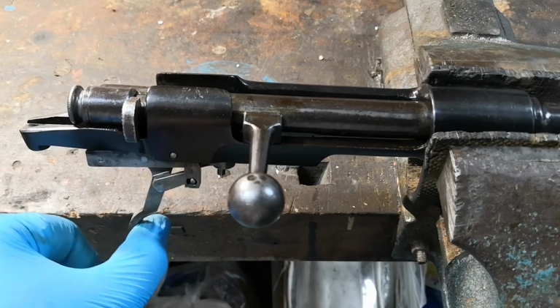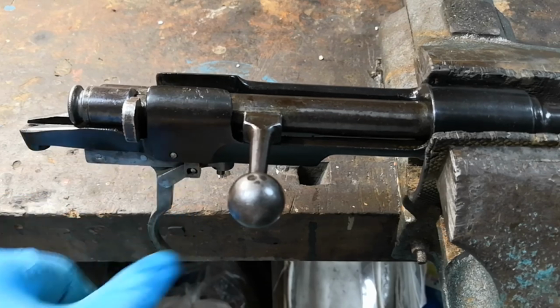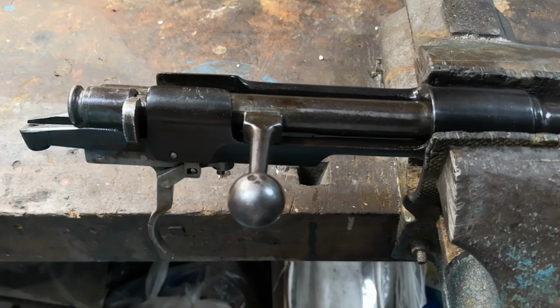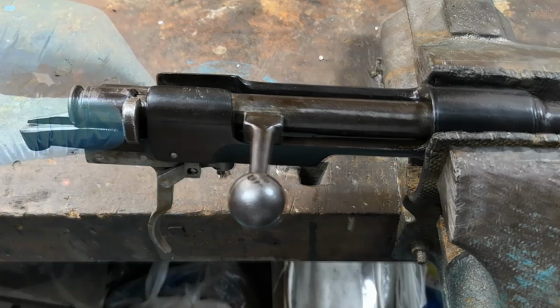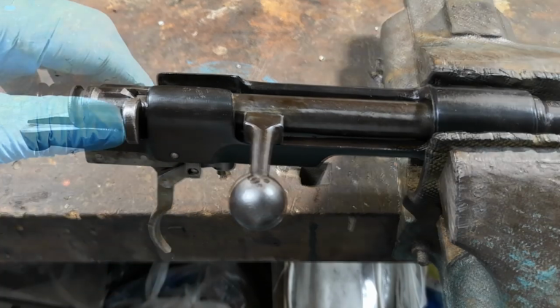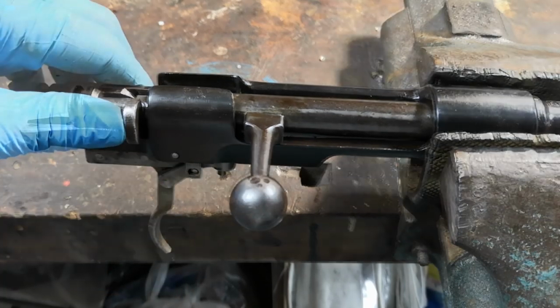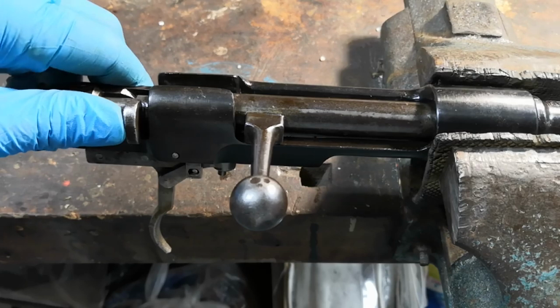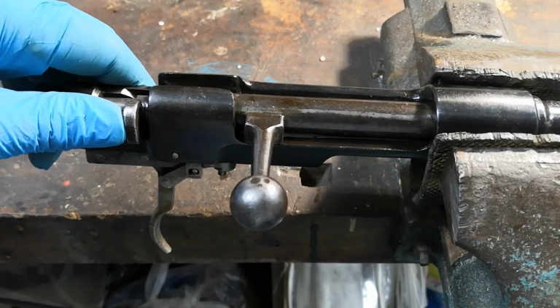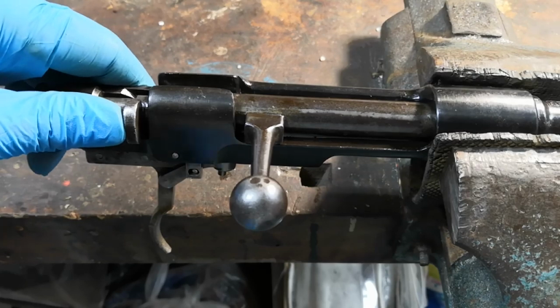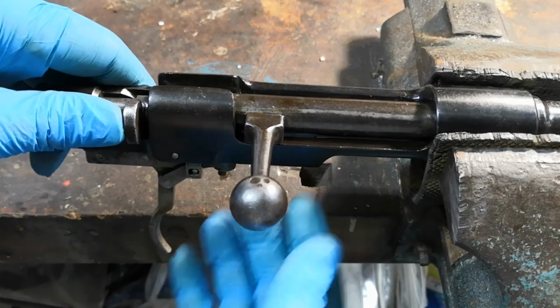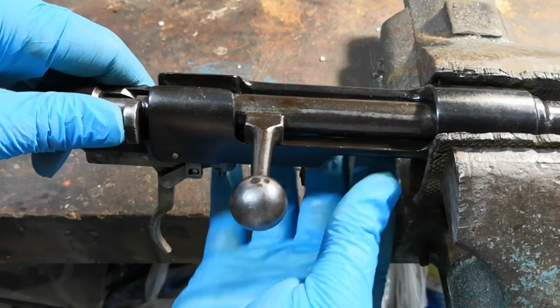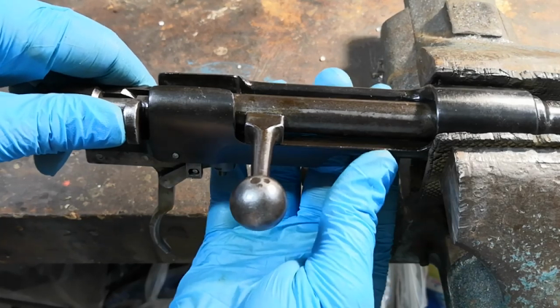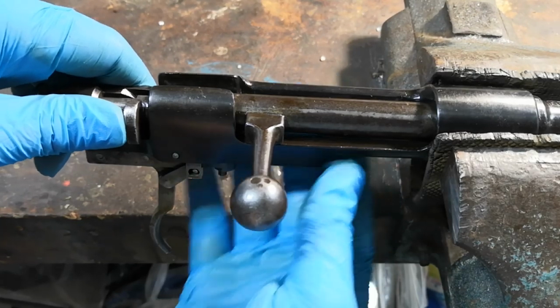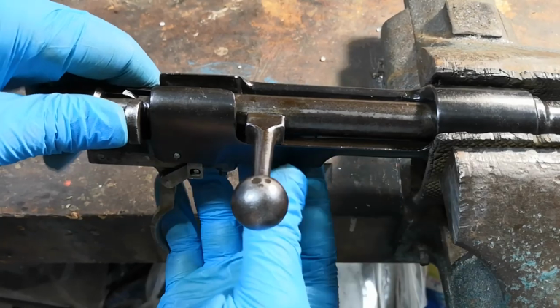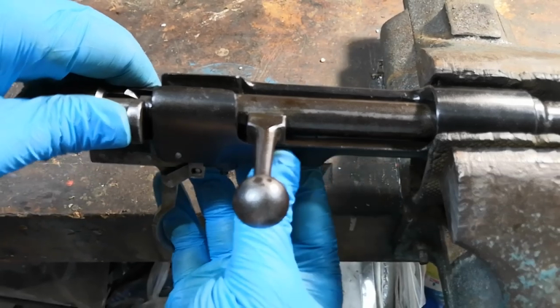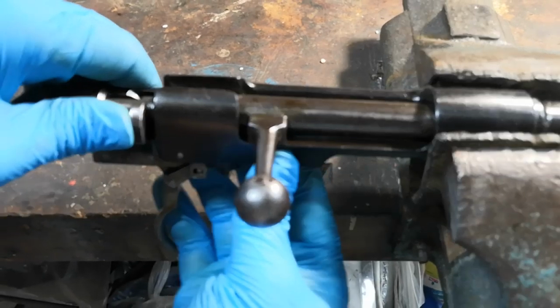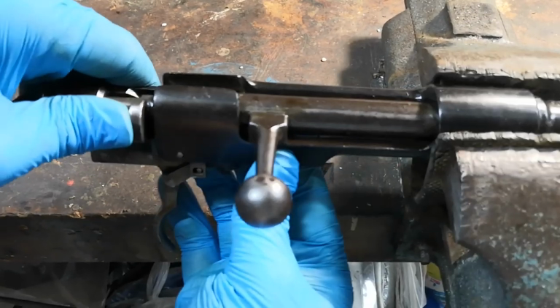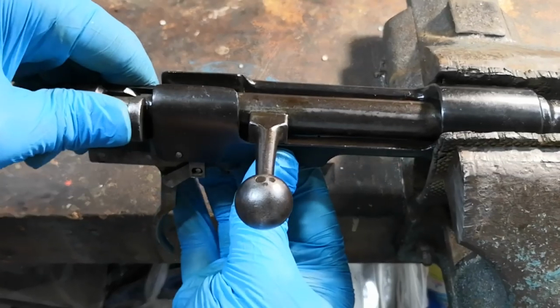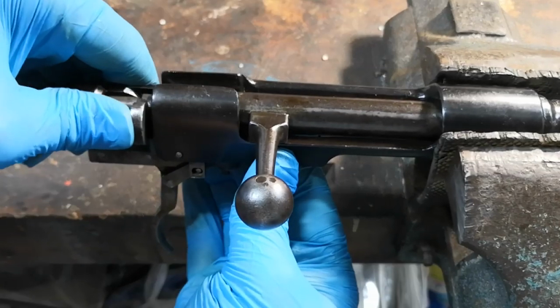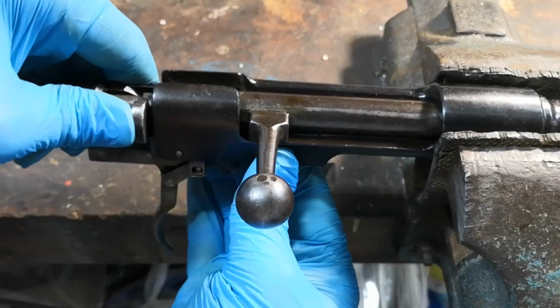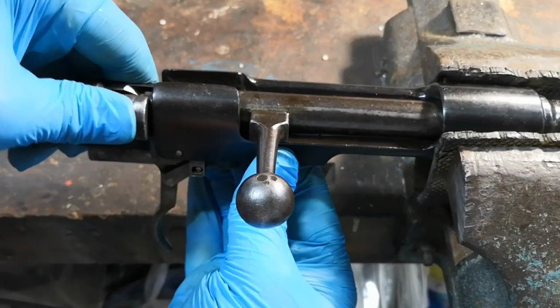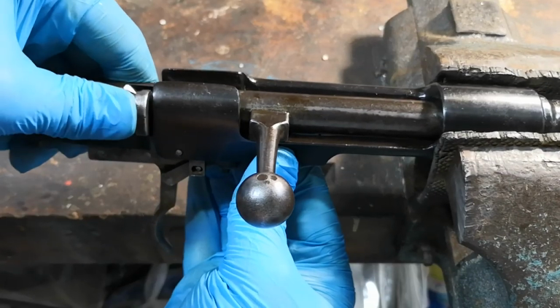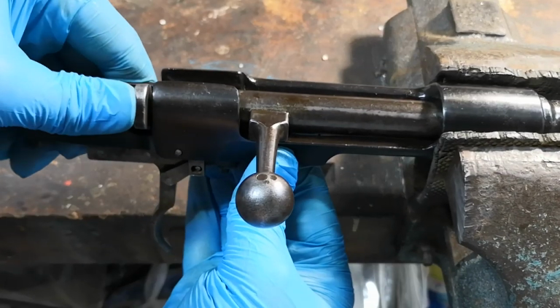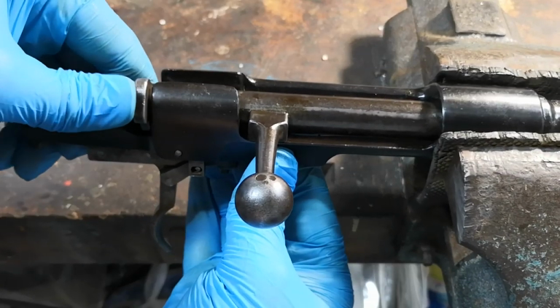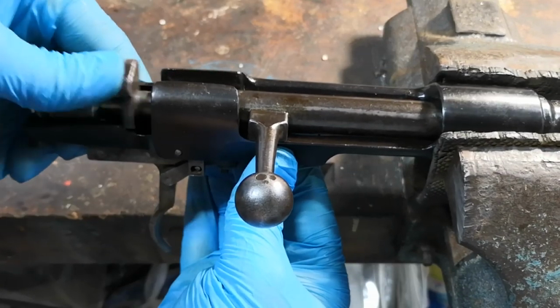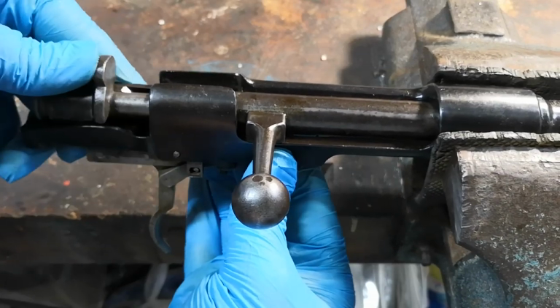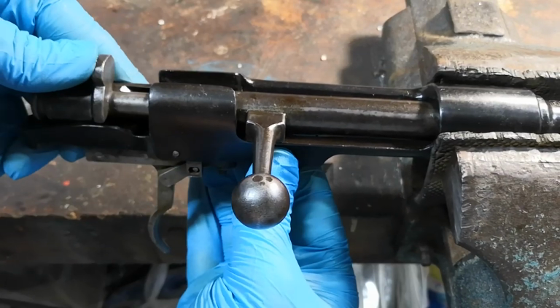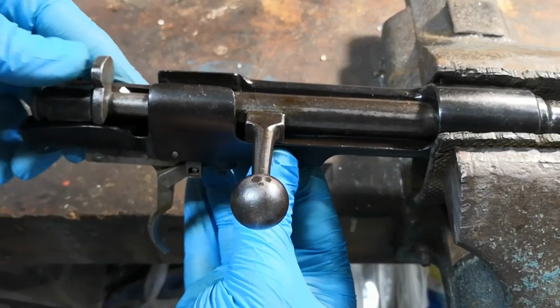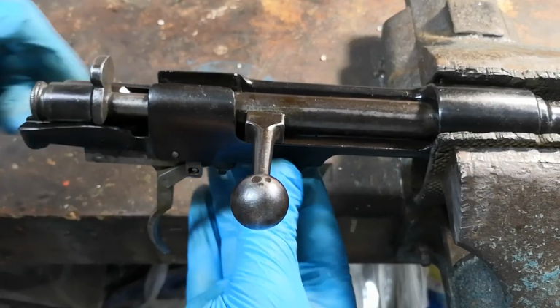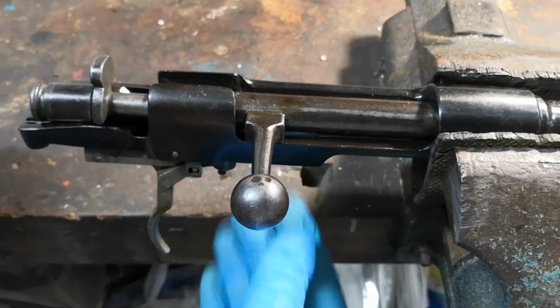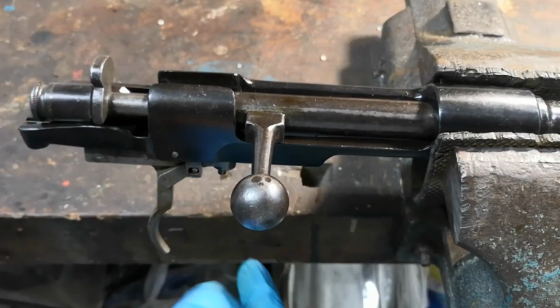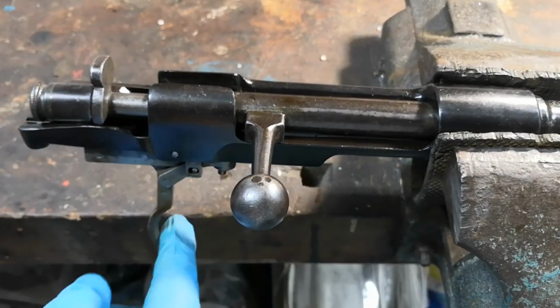The safety is integrated in the bolt itself, and engaging it unloads the firing spring, rendering the gun totally safe.